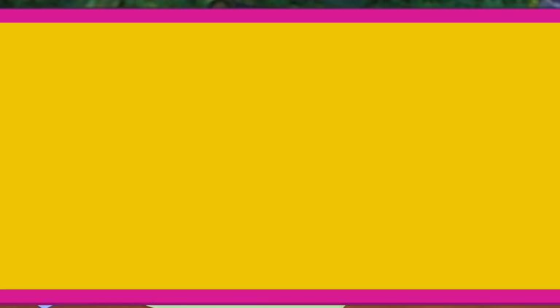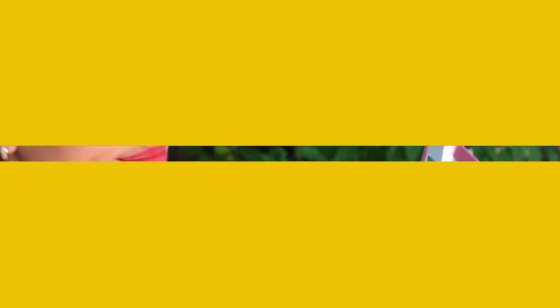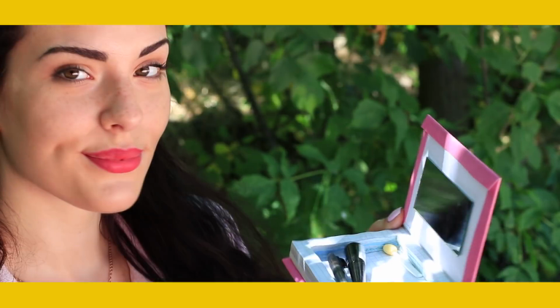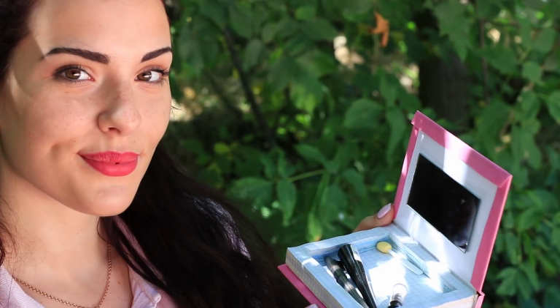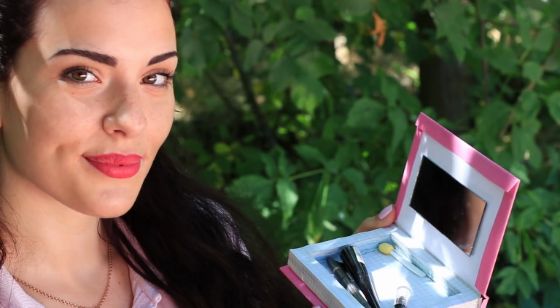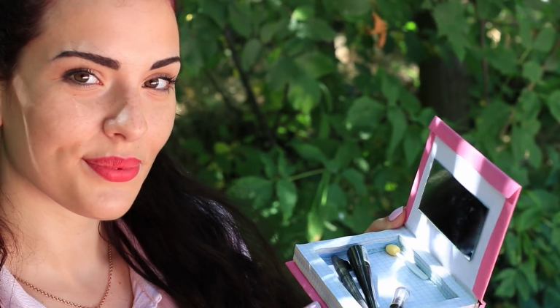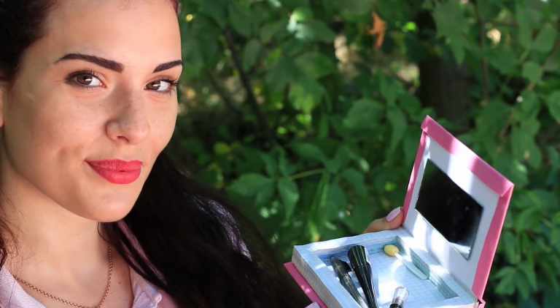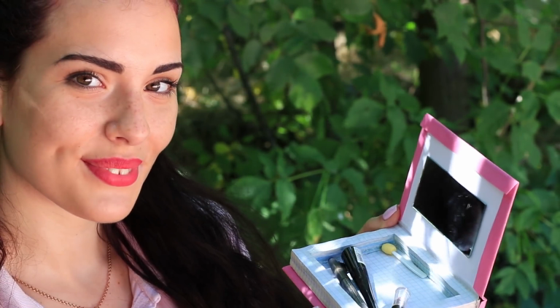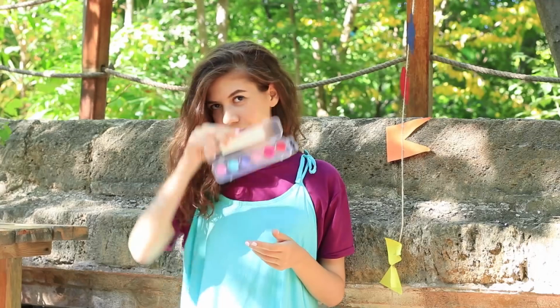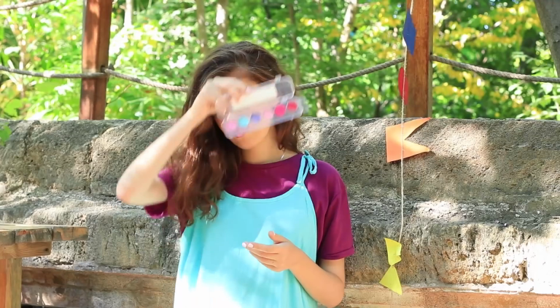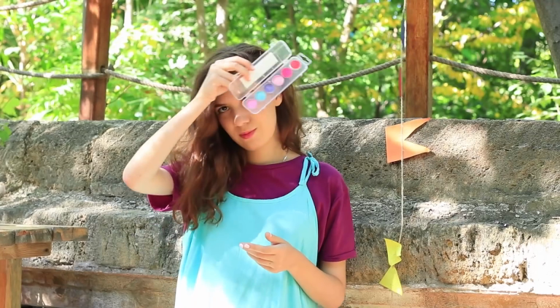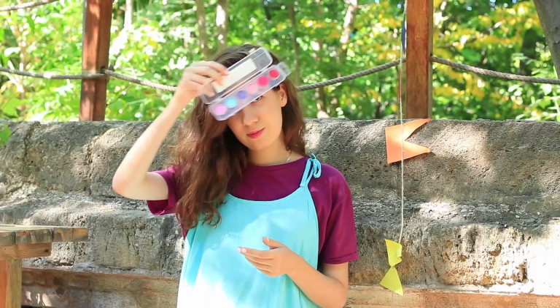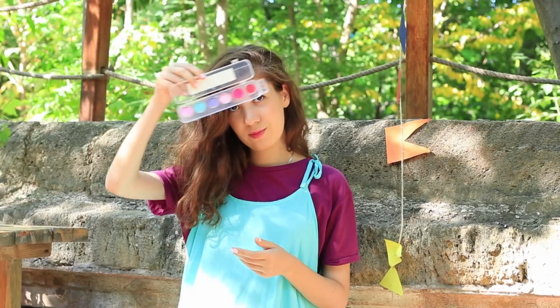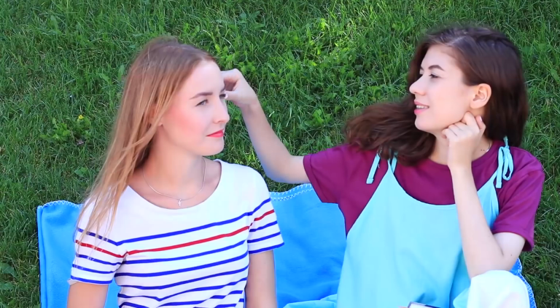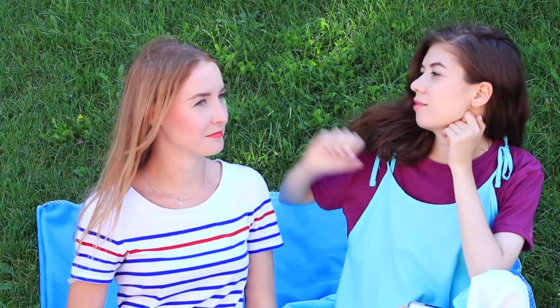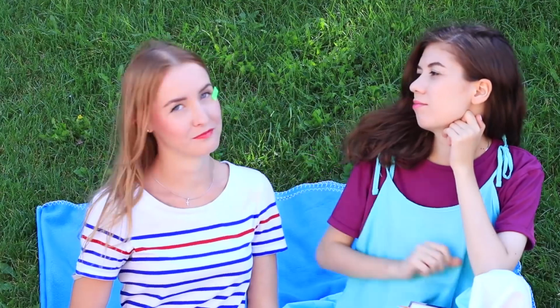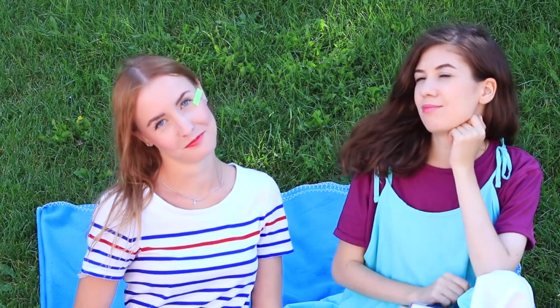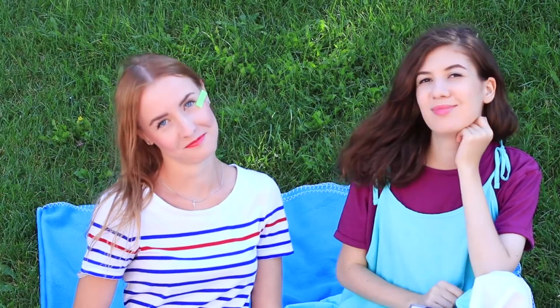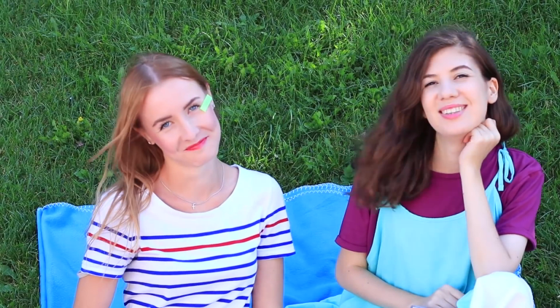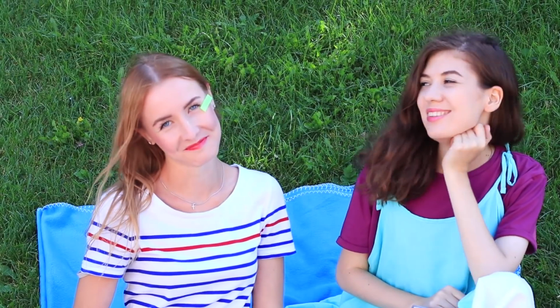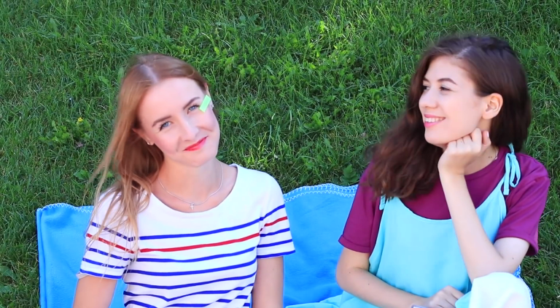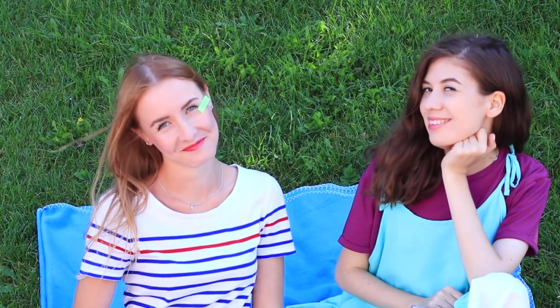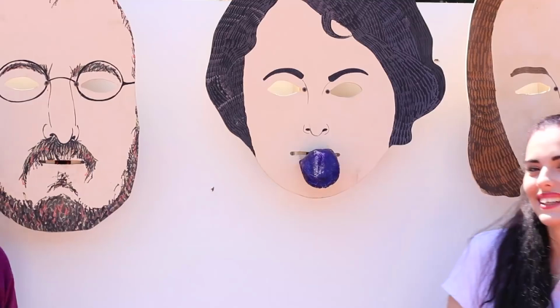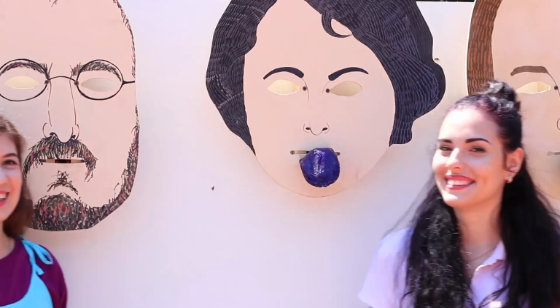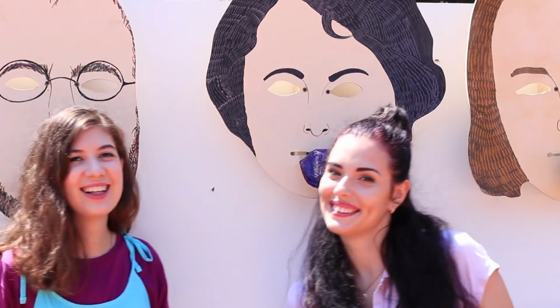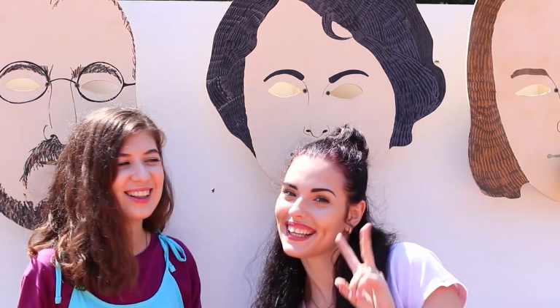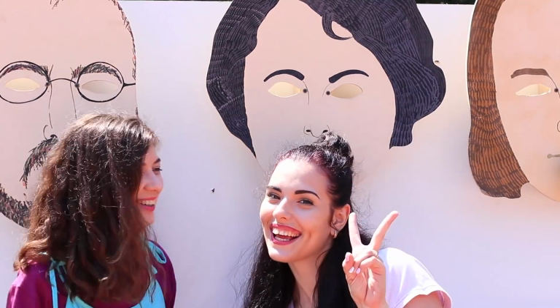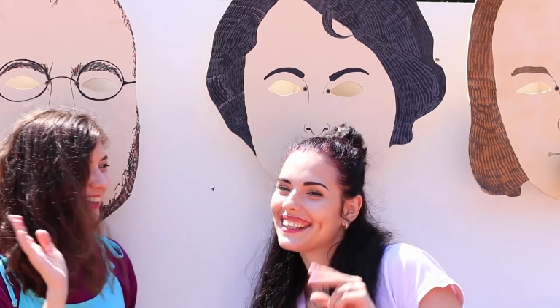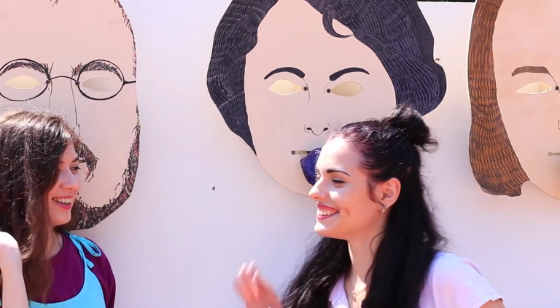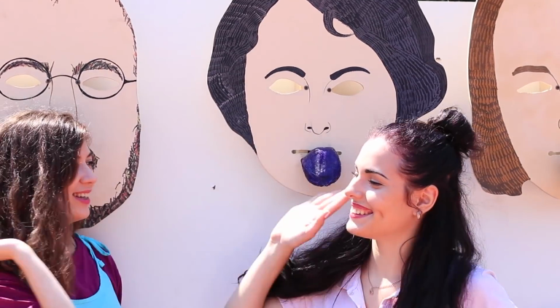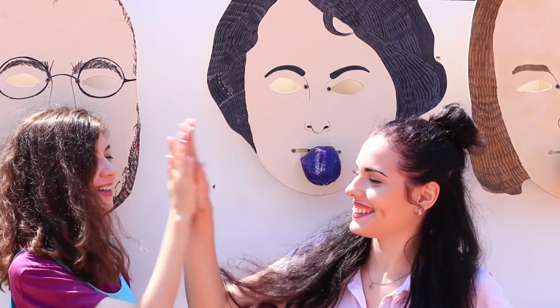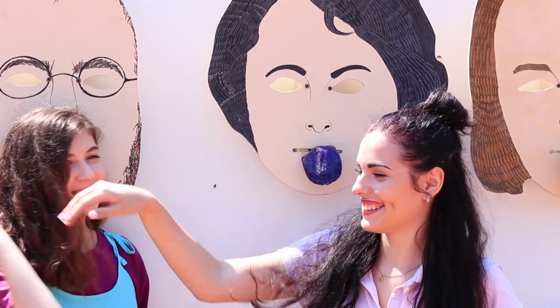Today we're going to transform makeup into weird school supplies to prank our friends. Come on, join us!